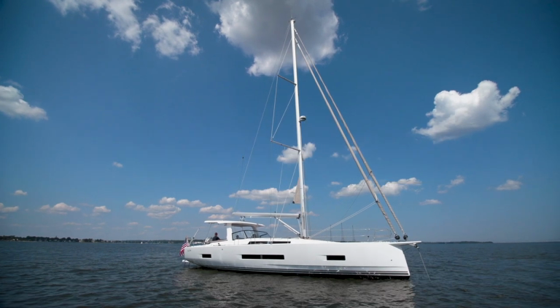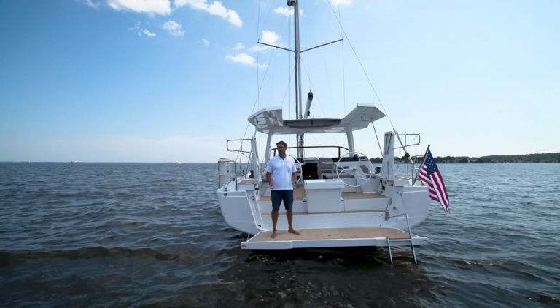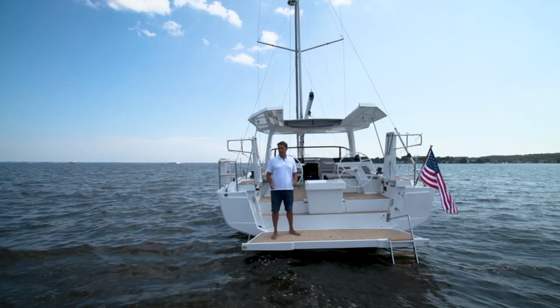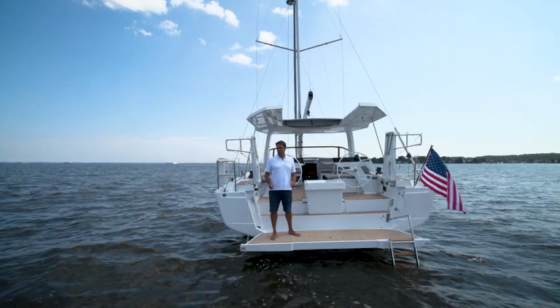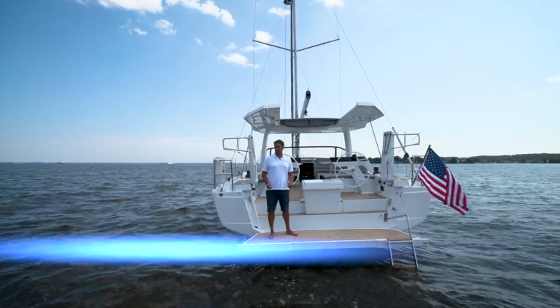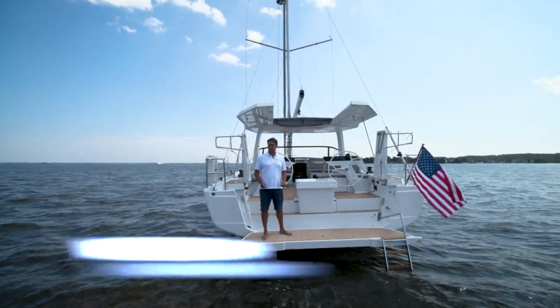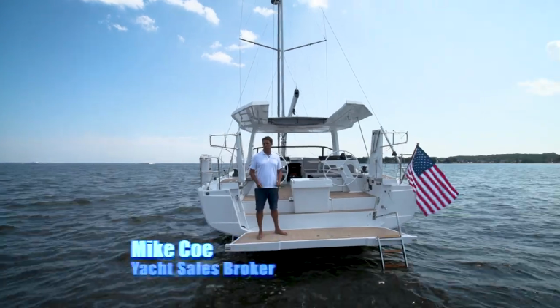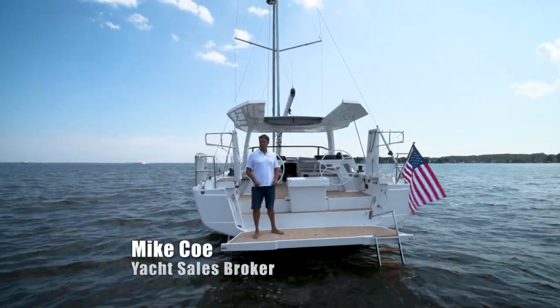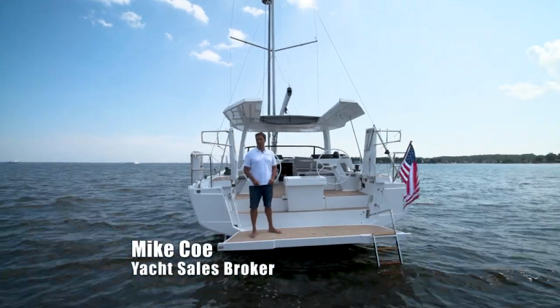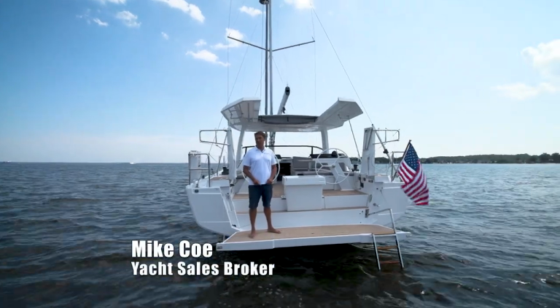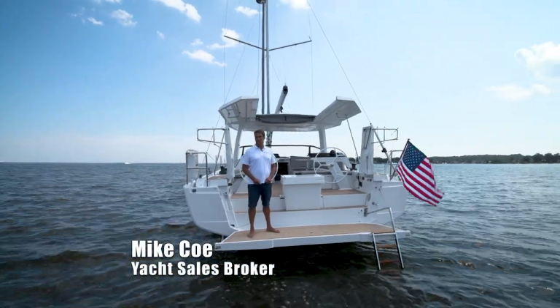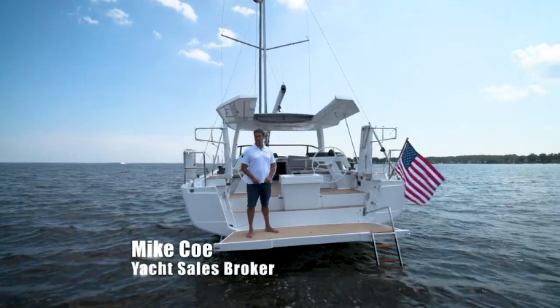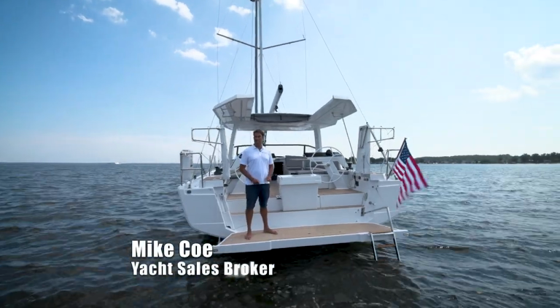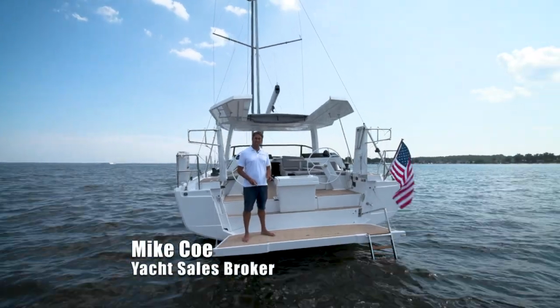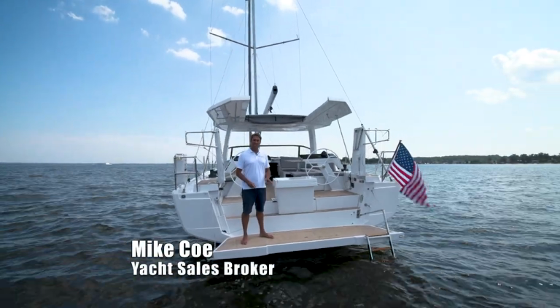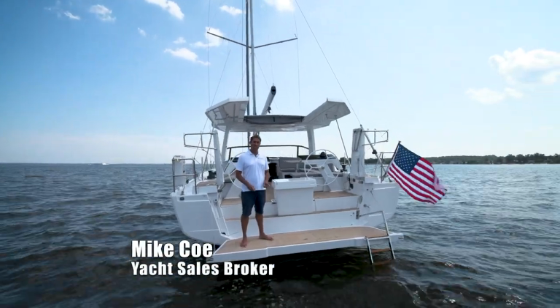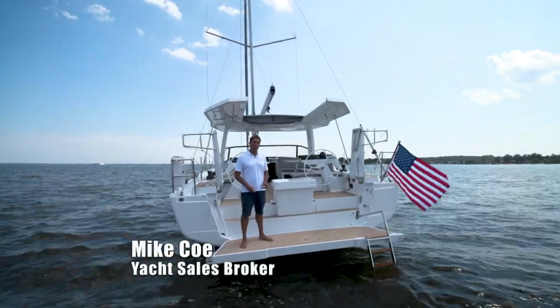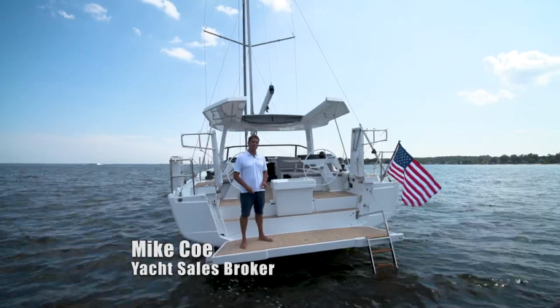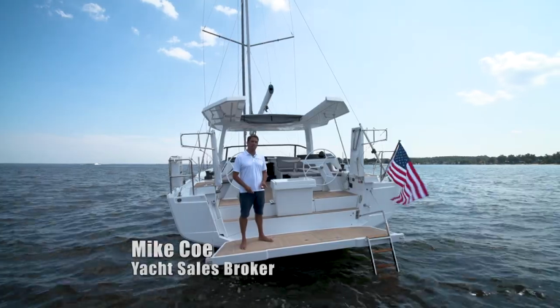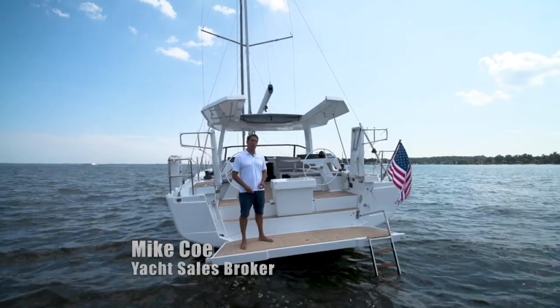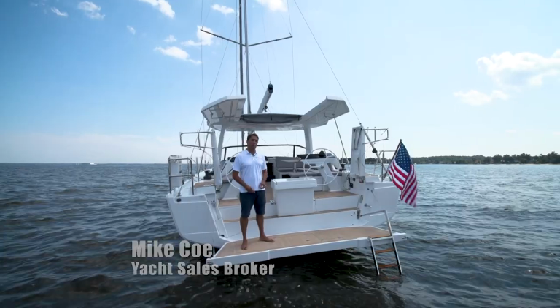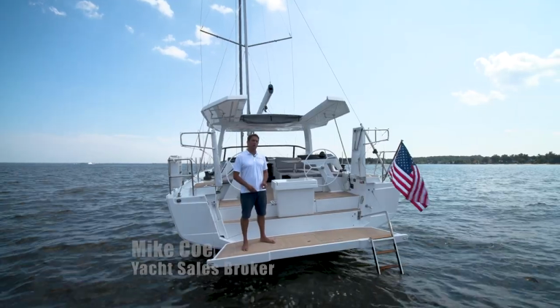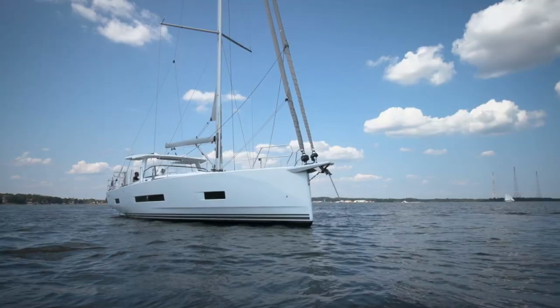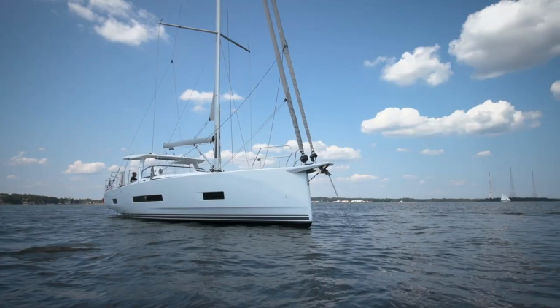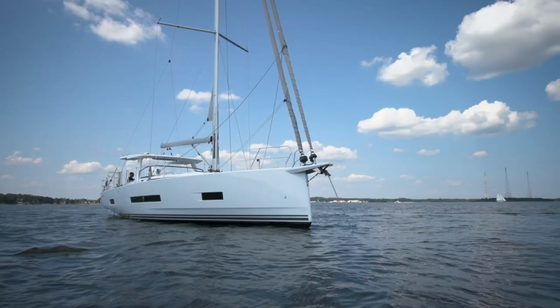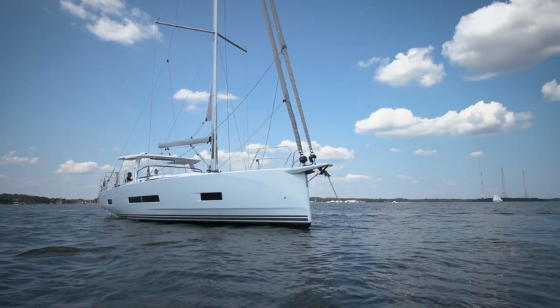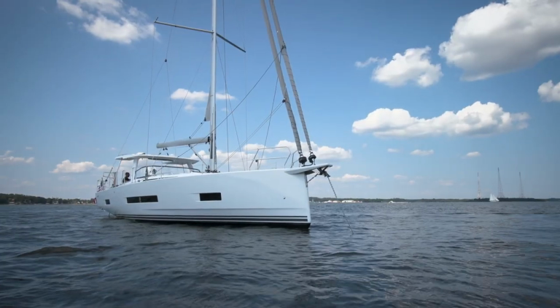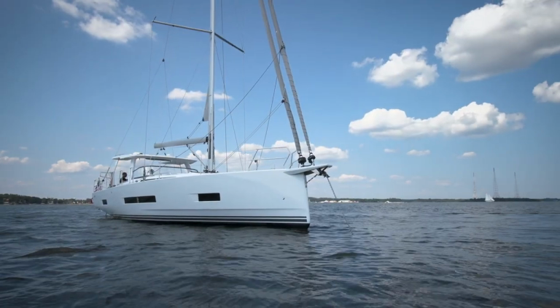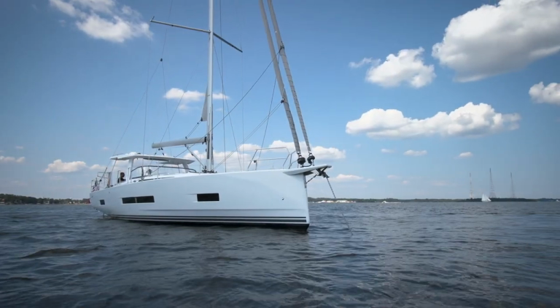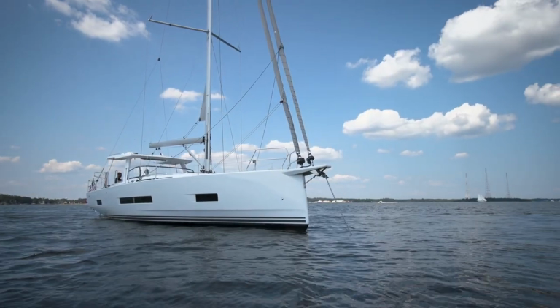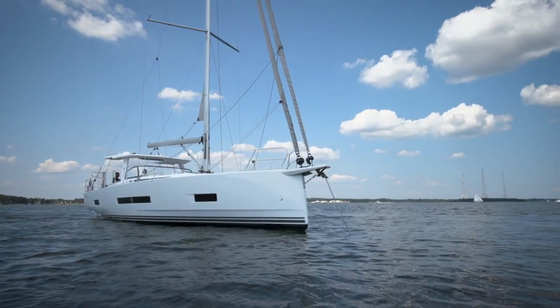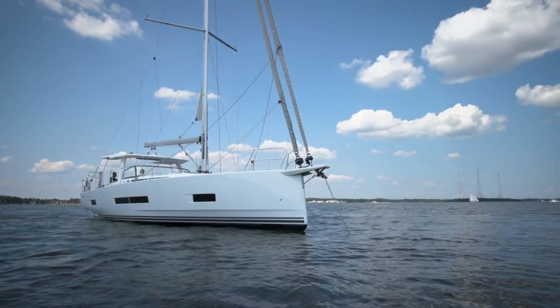My name is Mike Ko from North Point Yacht Sales and today I'm going to take you on board the all-new Hansa 460.